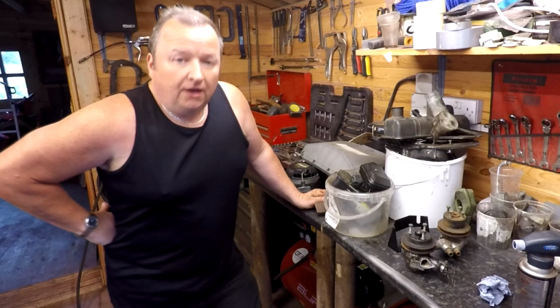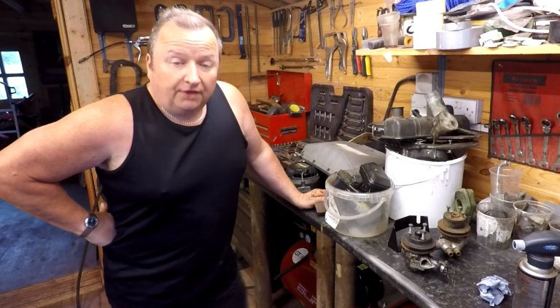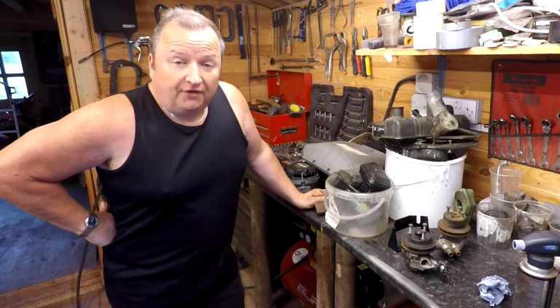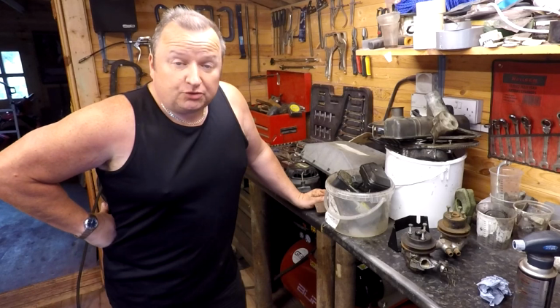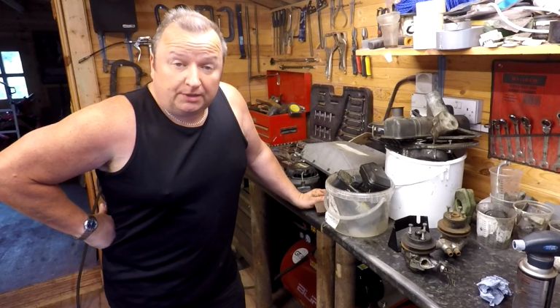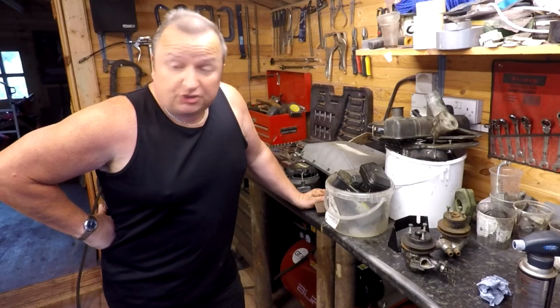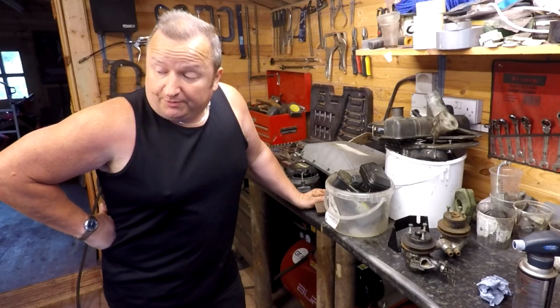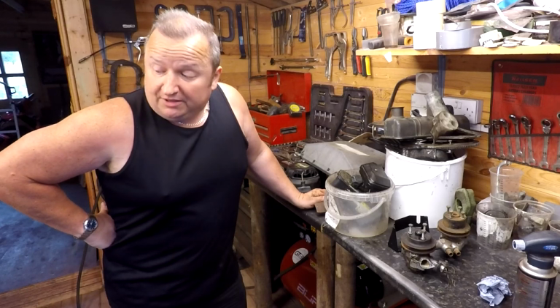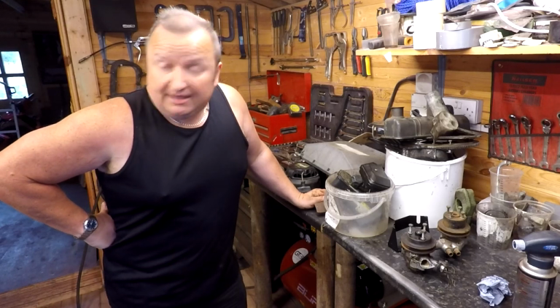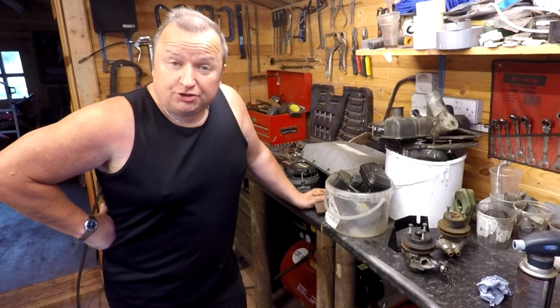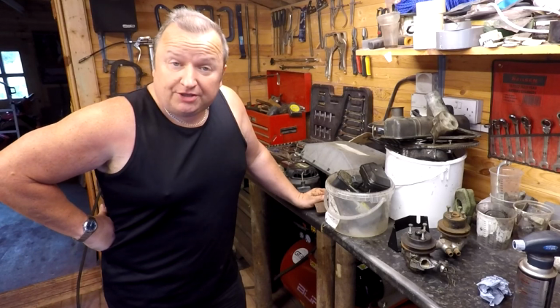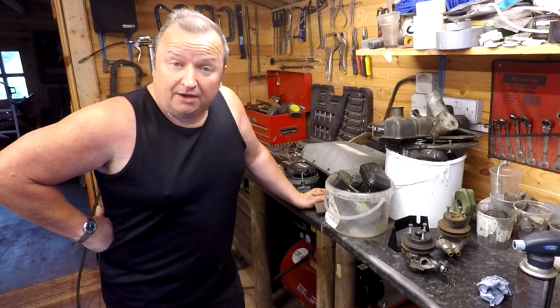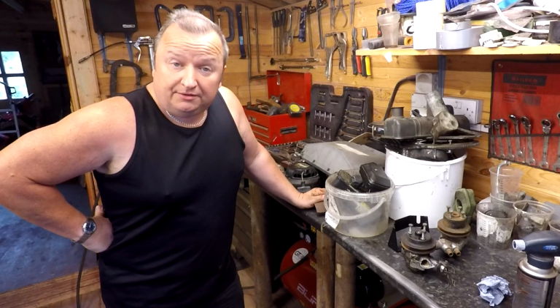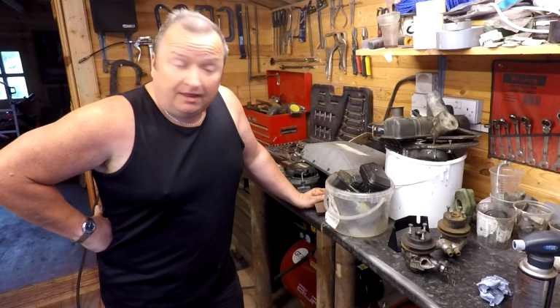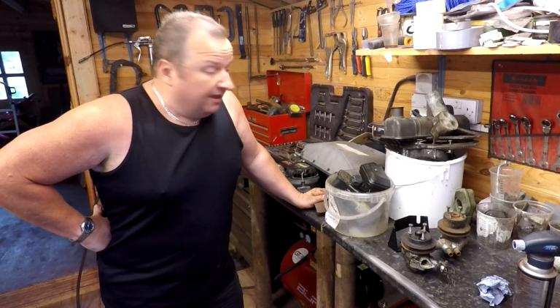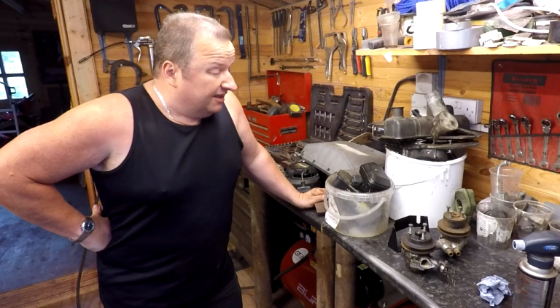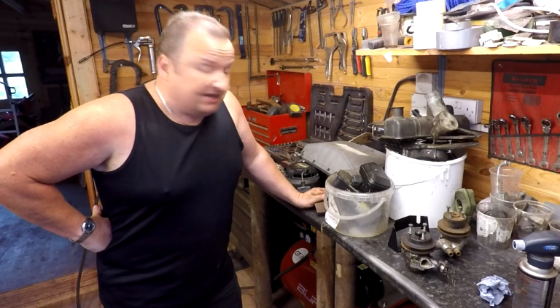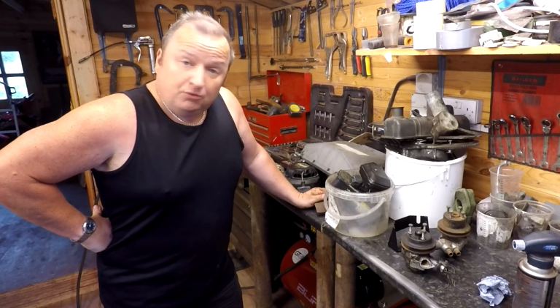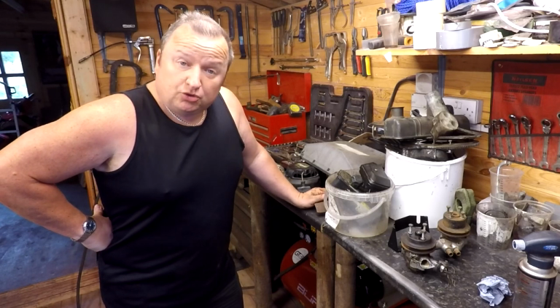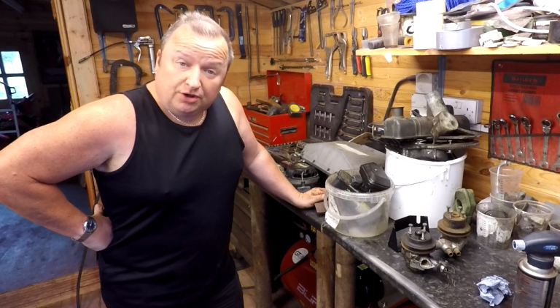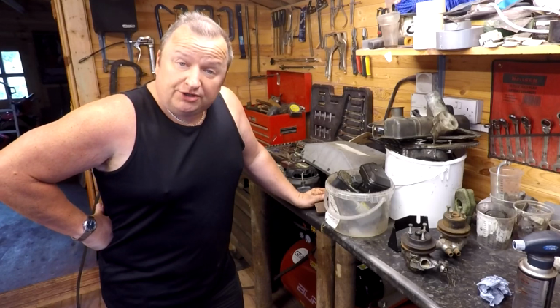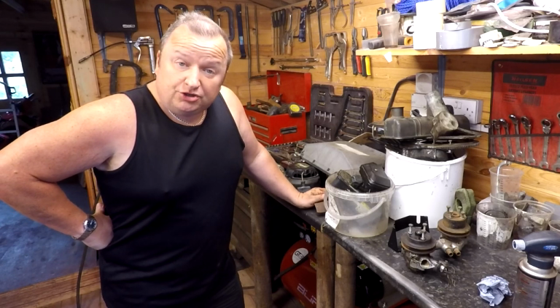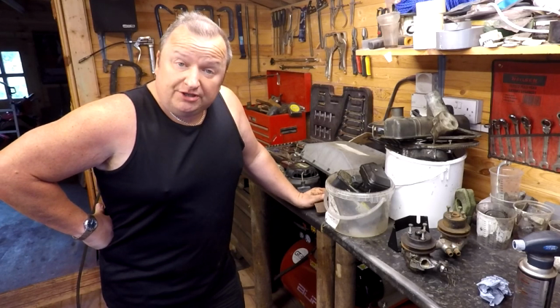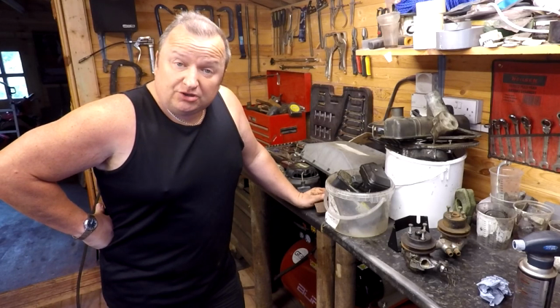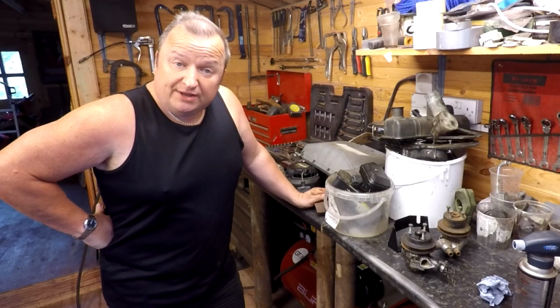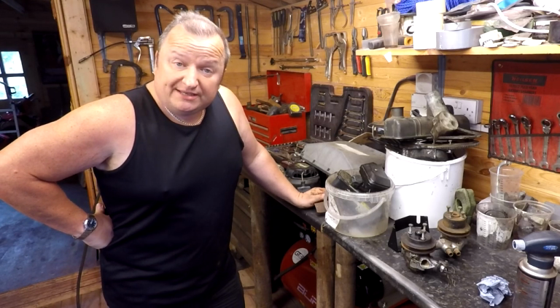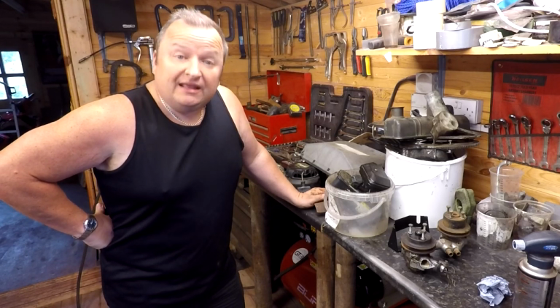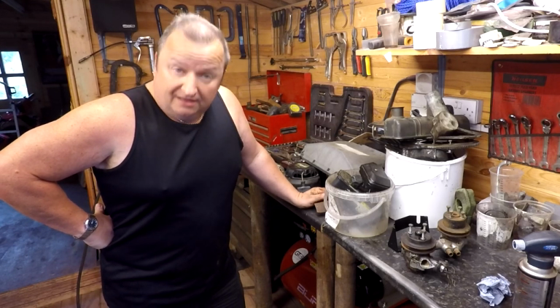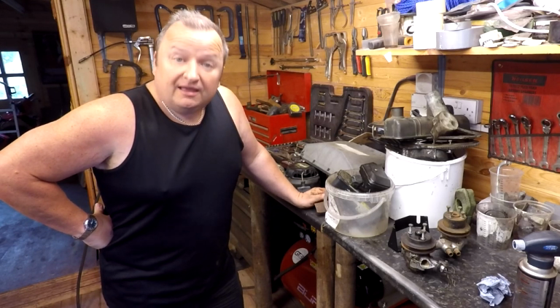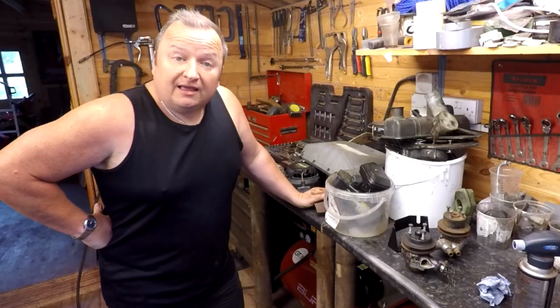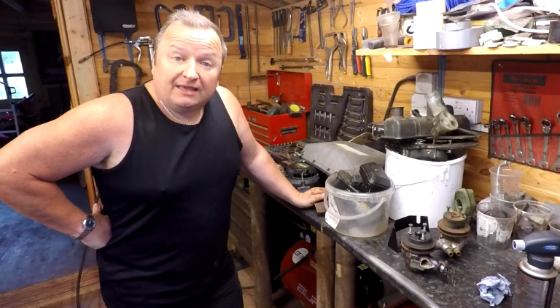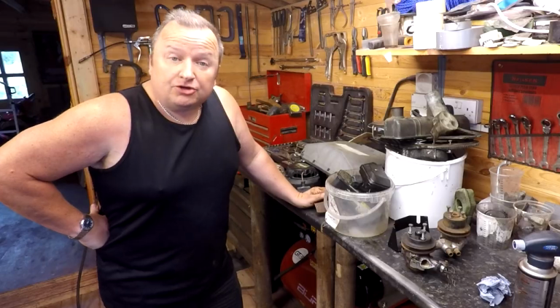Hiya folks, we're going to be stripping the engine down and seeing what sort of condition the inside's in. Keep watching.